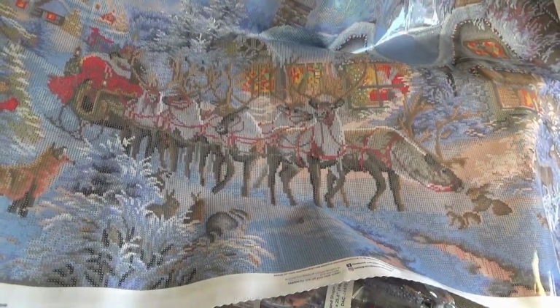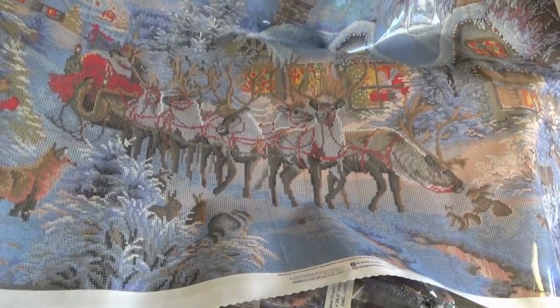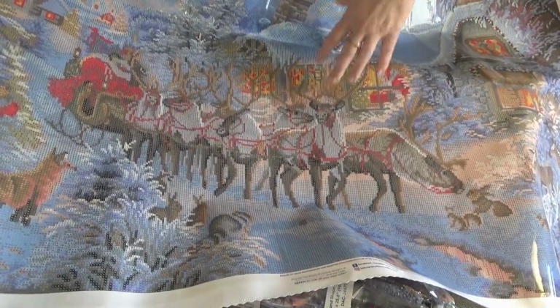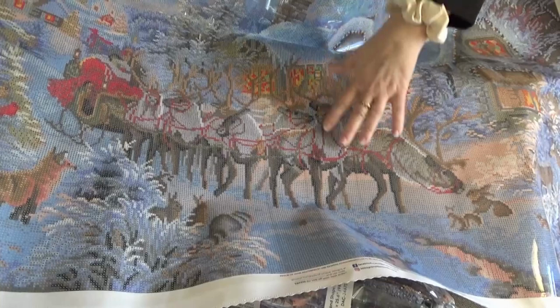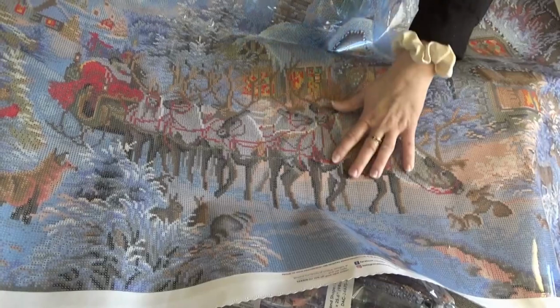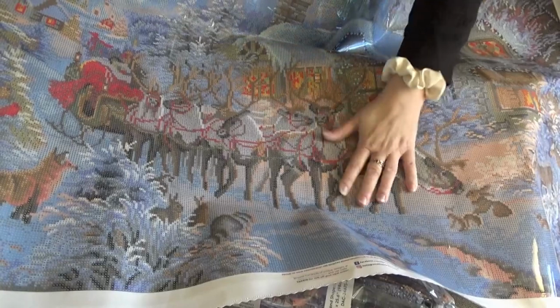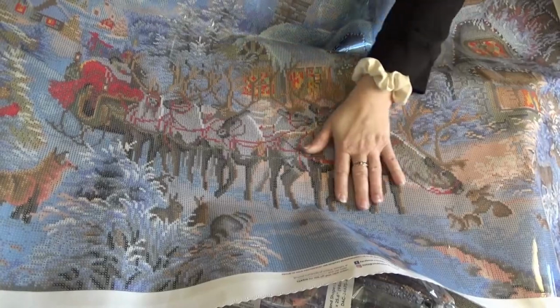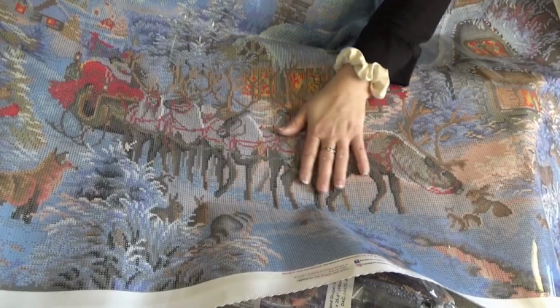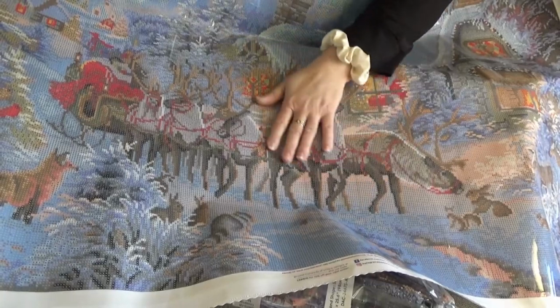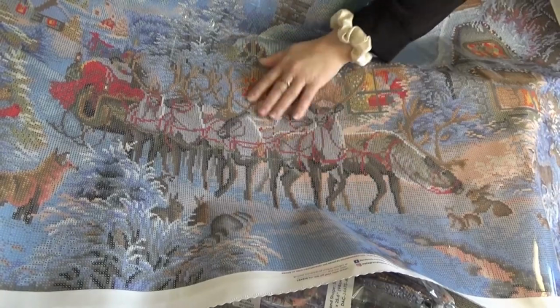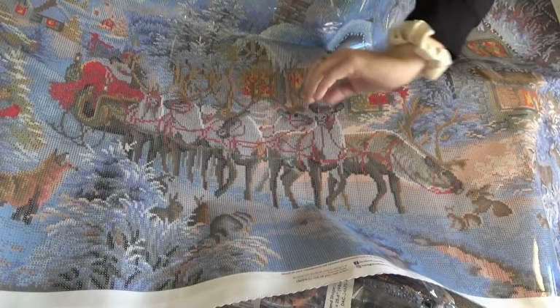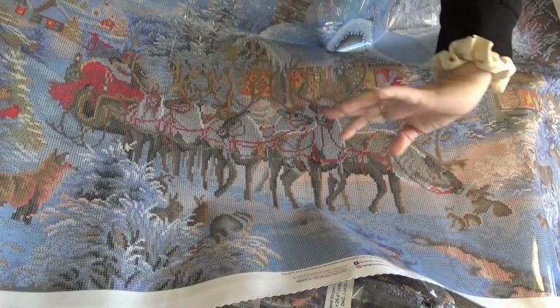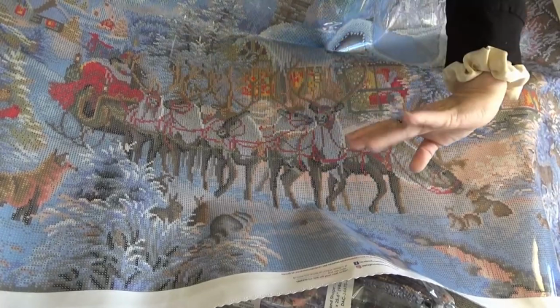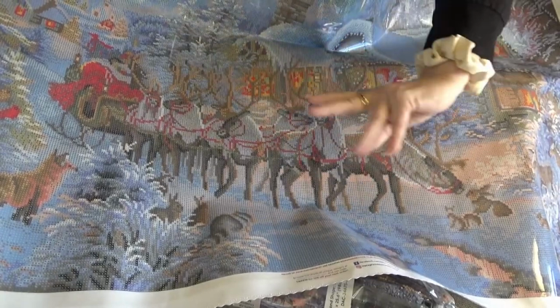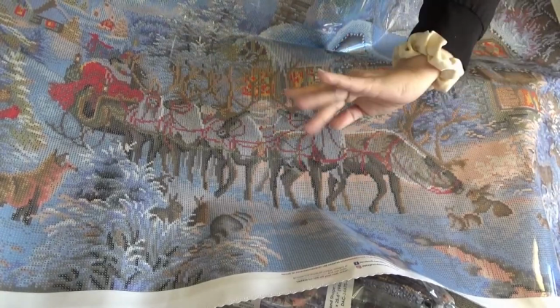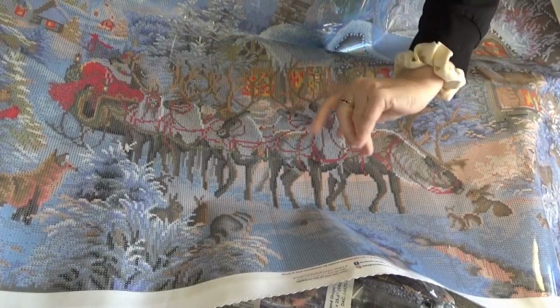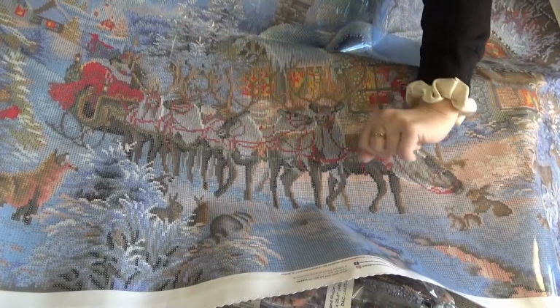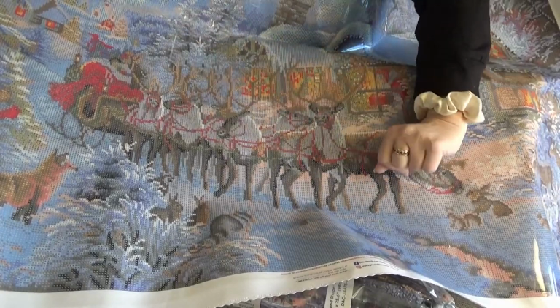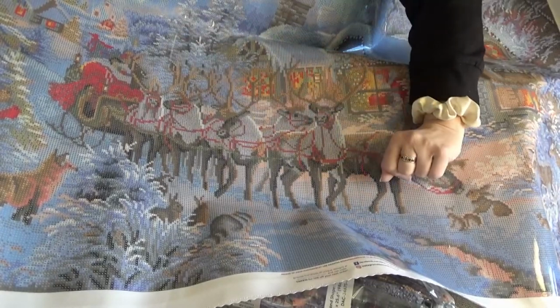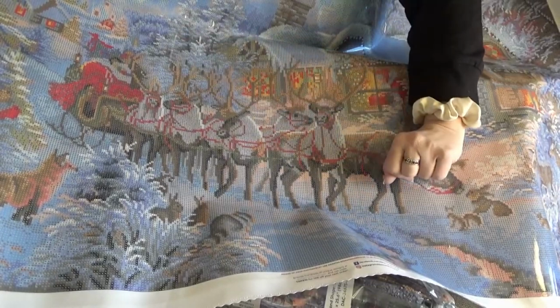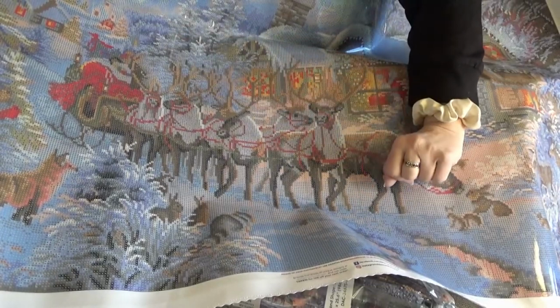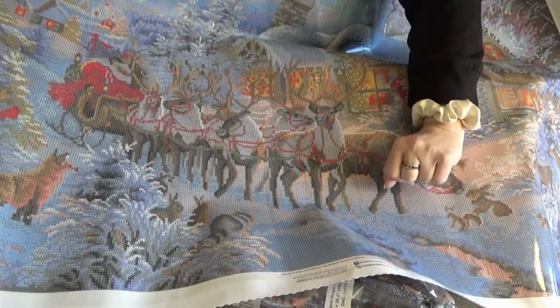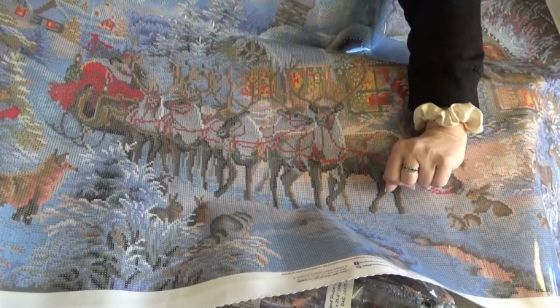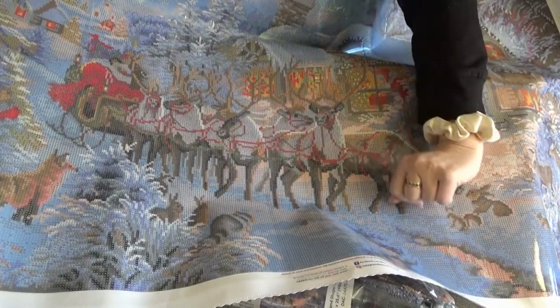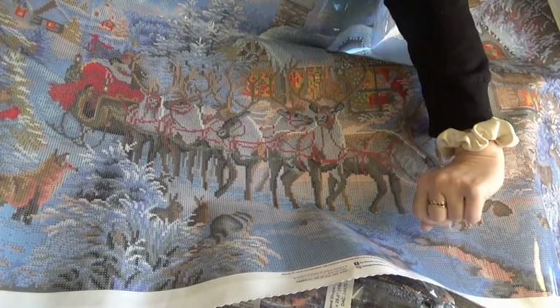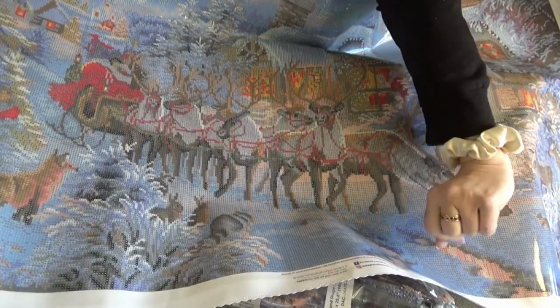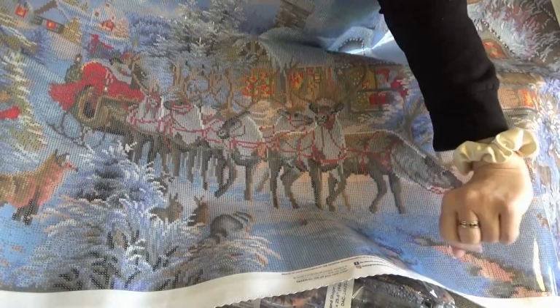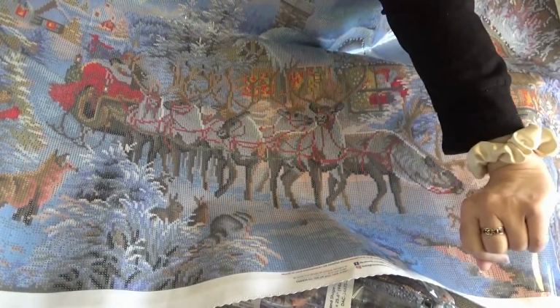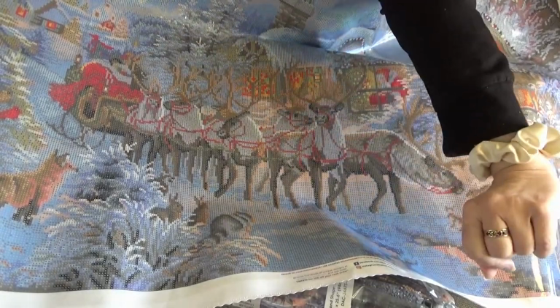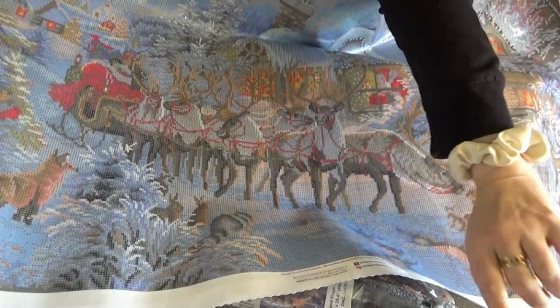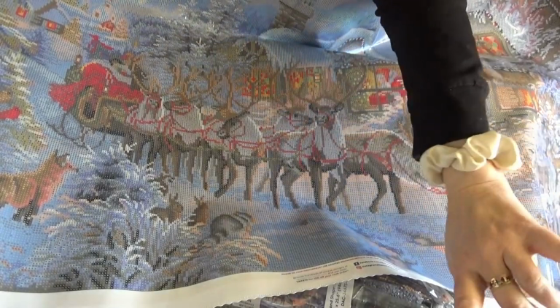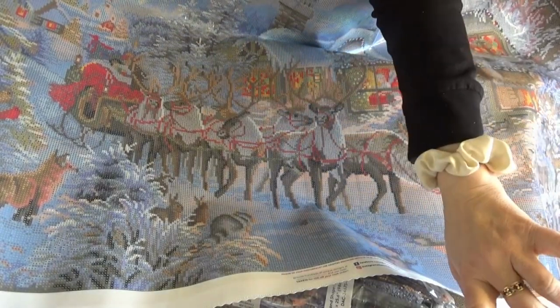I look forward to sending you some goodies in the future. Take care, divas. I'll see you soon. Bye!